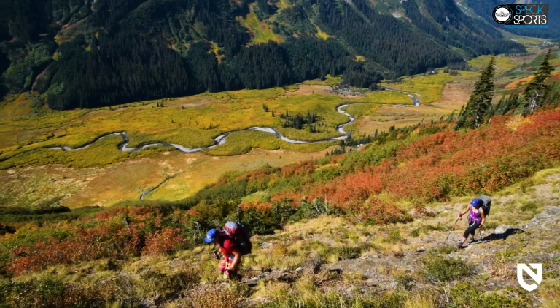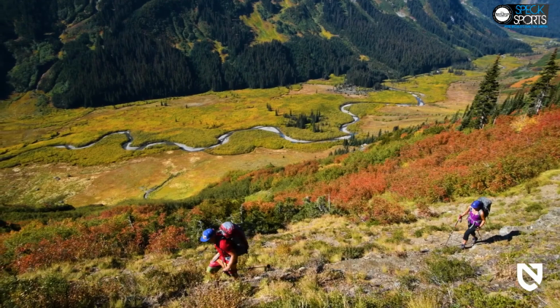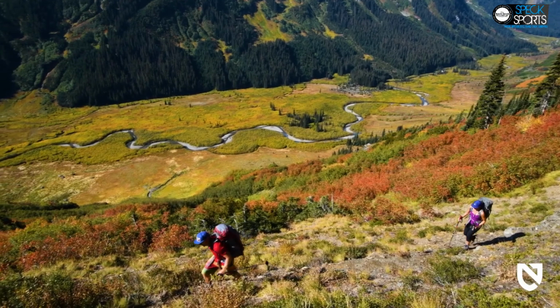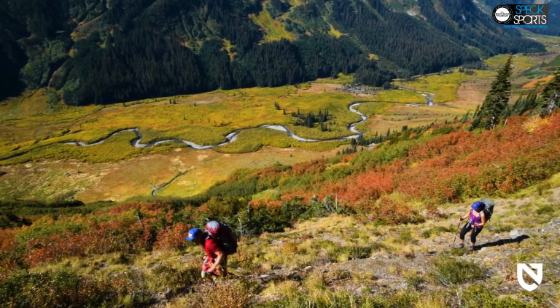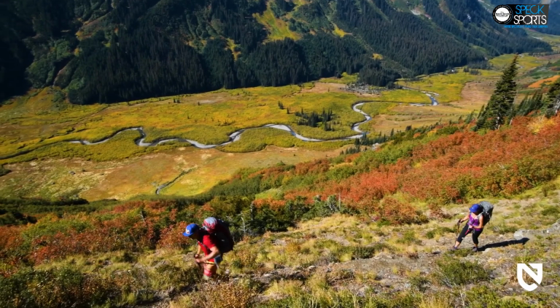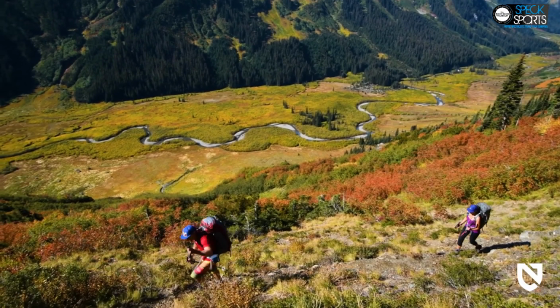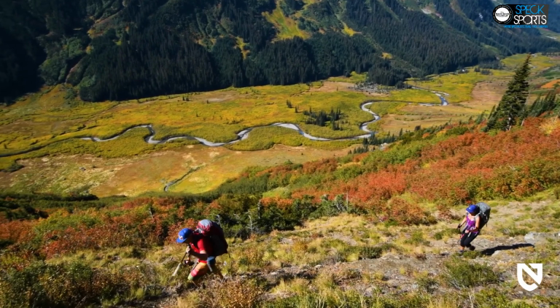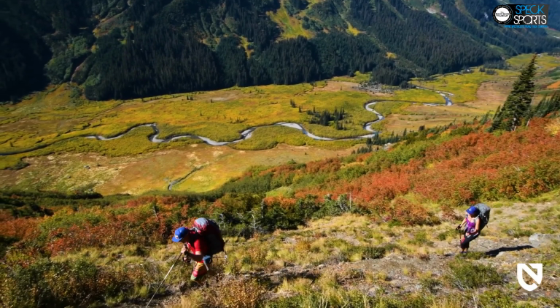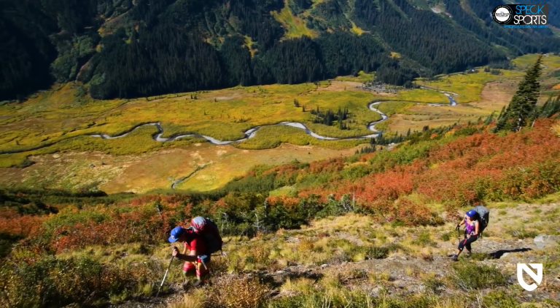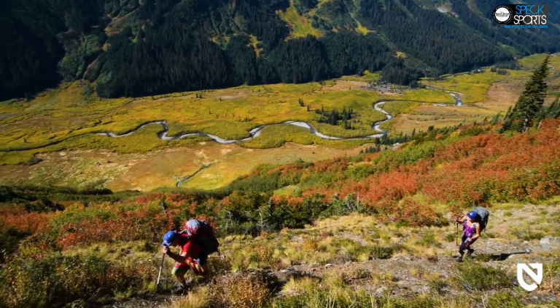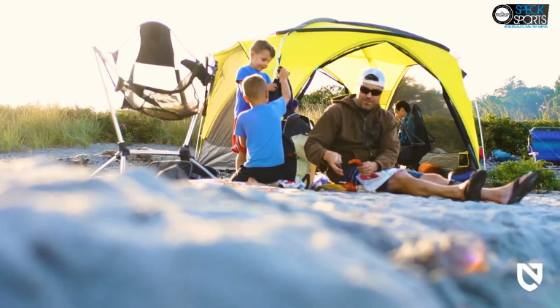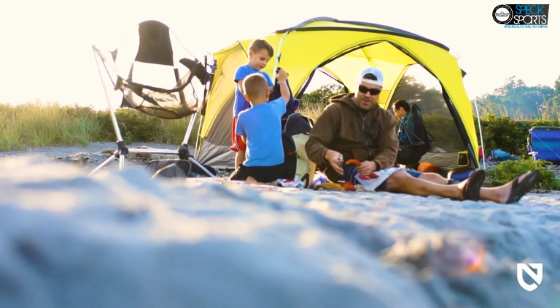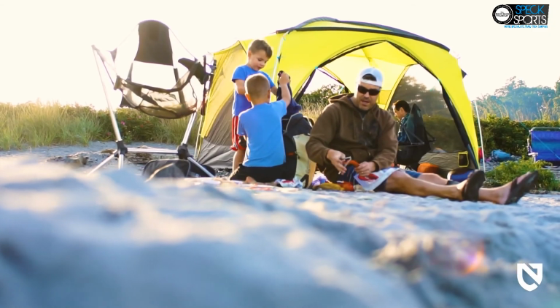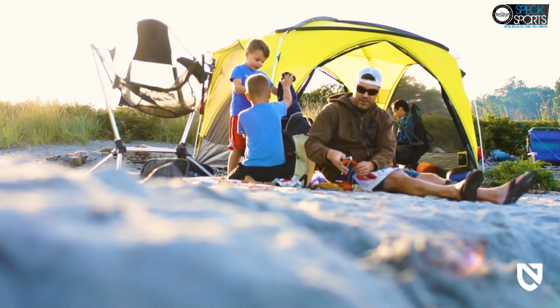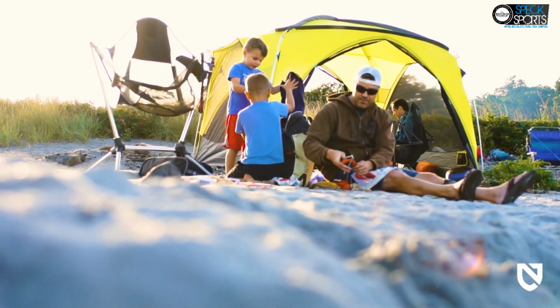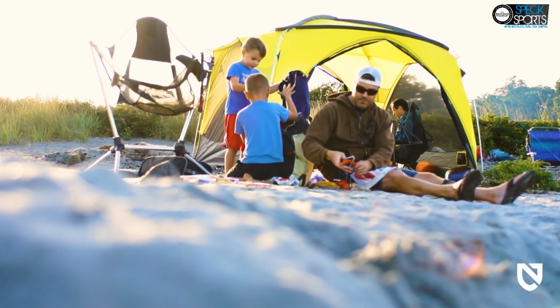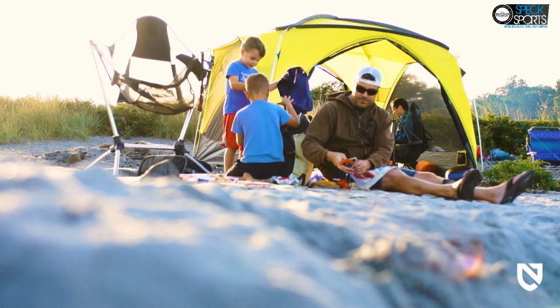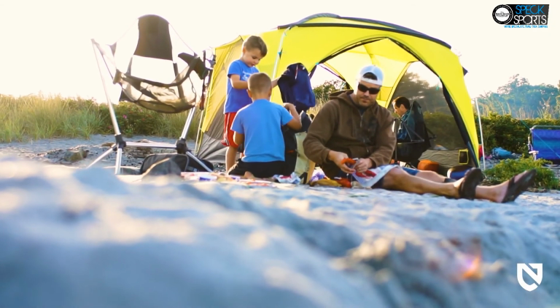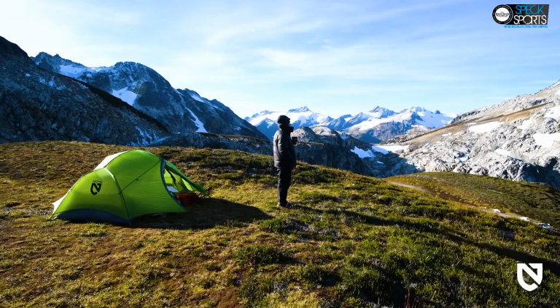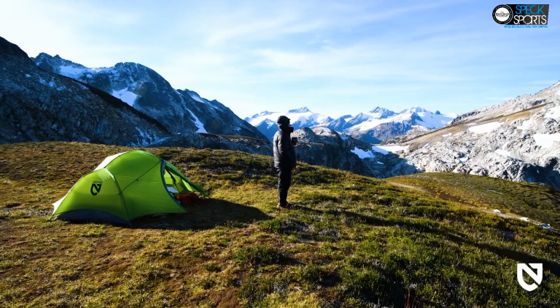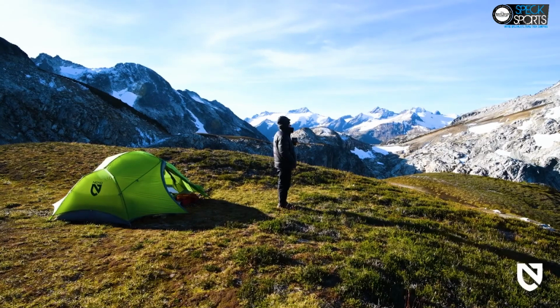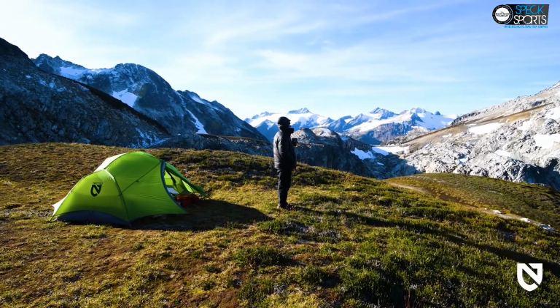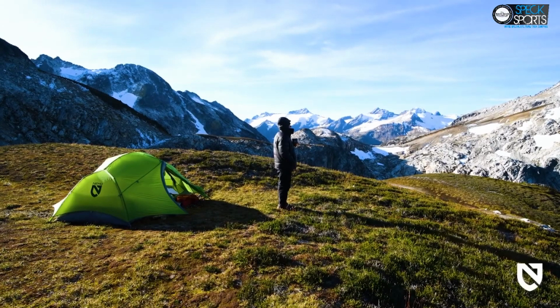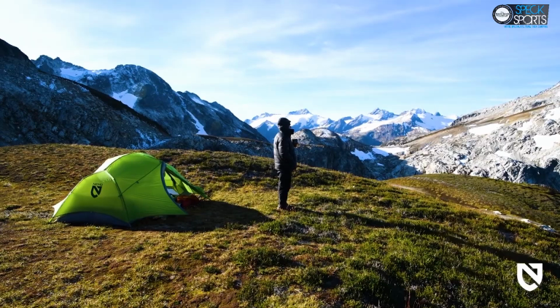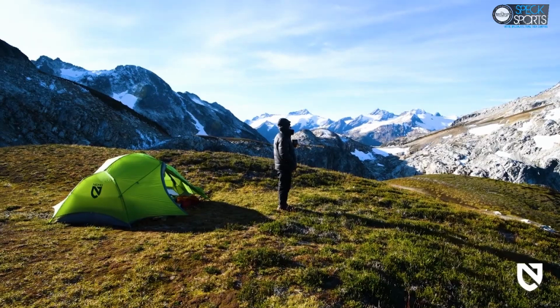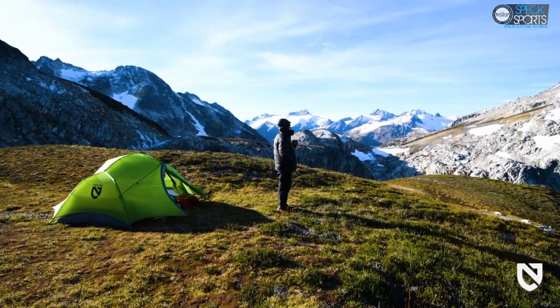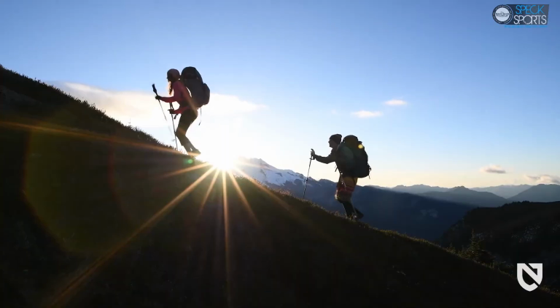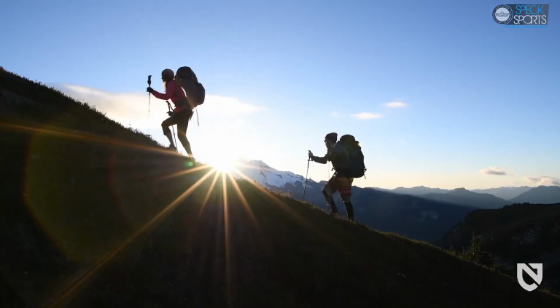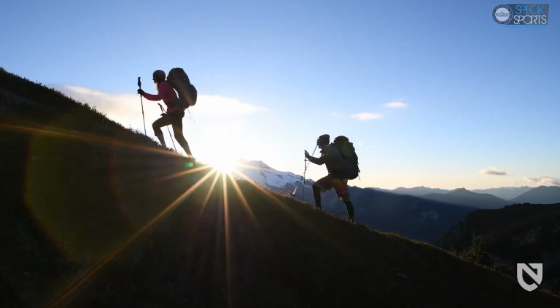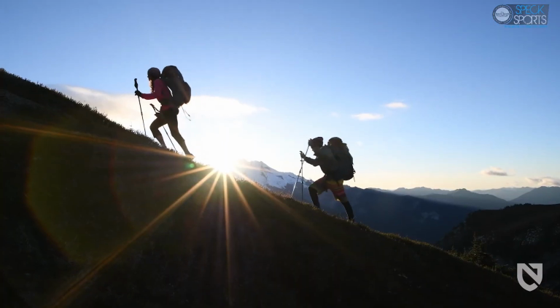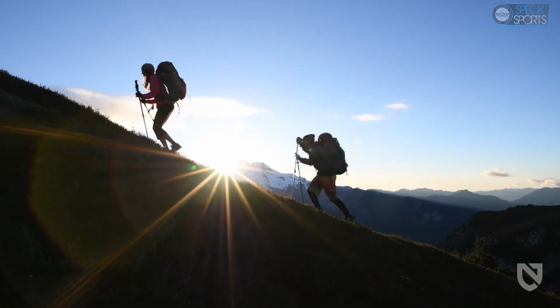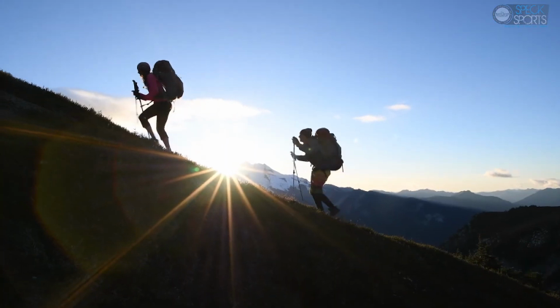Like all Nemo products, your Moonlander comes with a lifetime warranty, so it will last you through years of adventures.